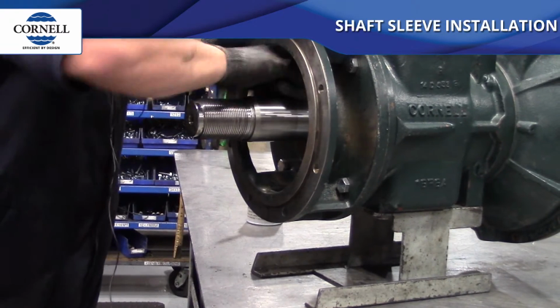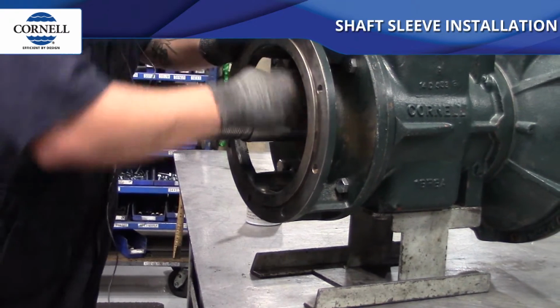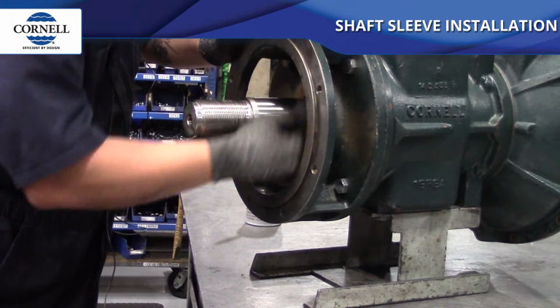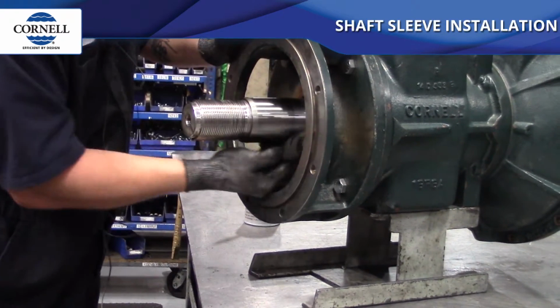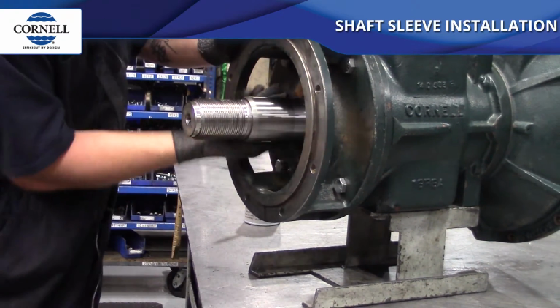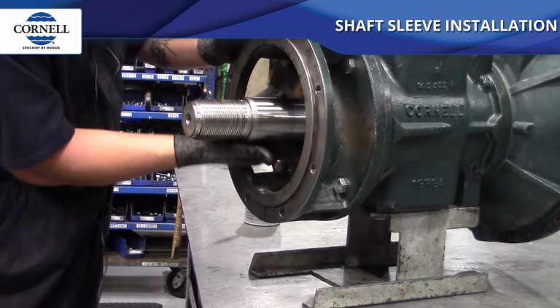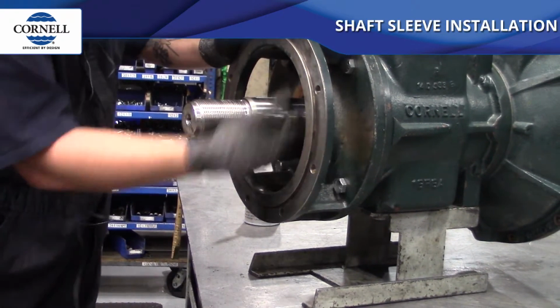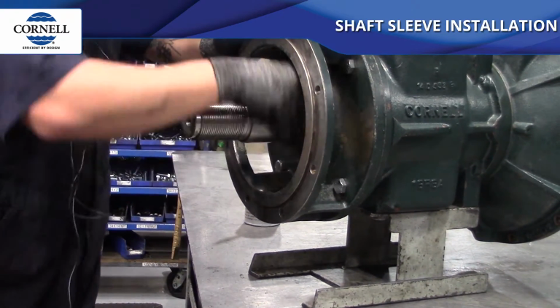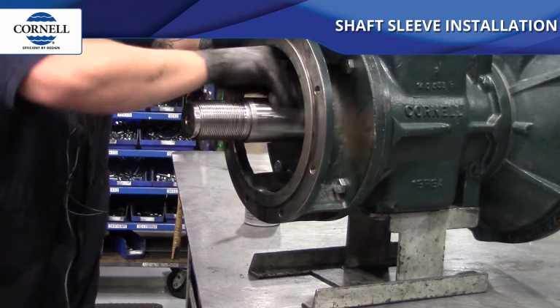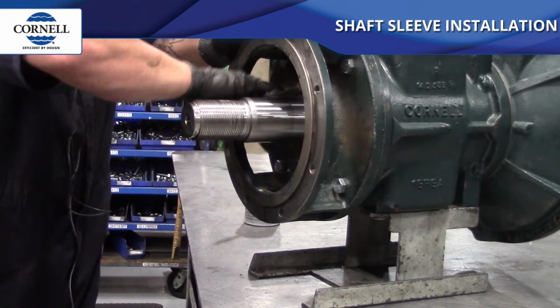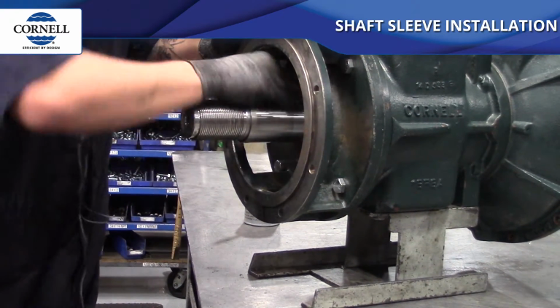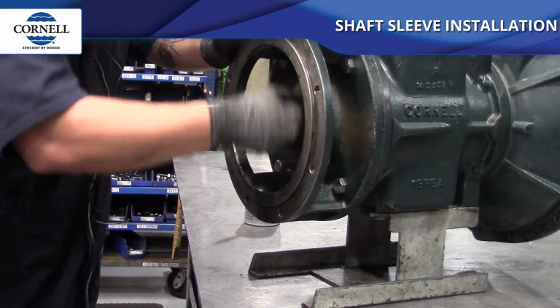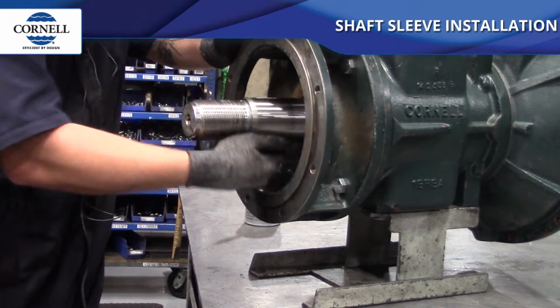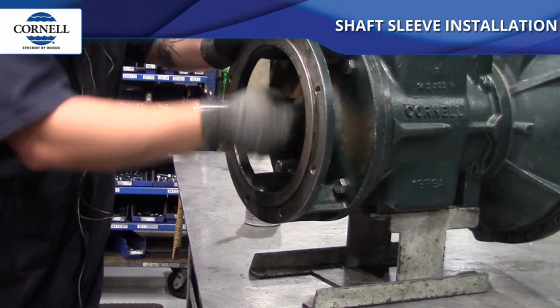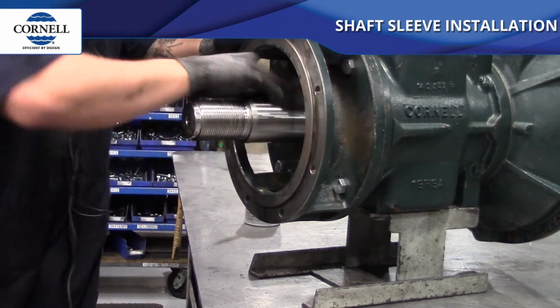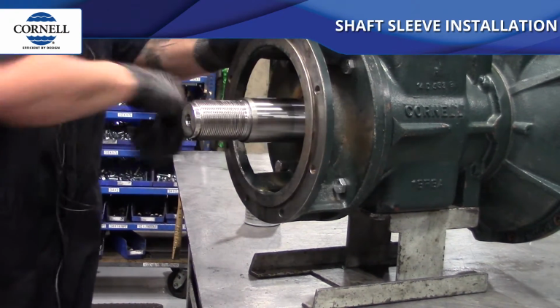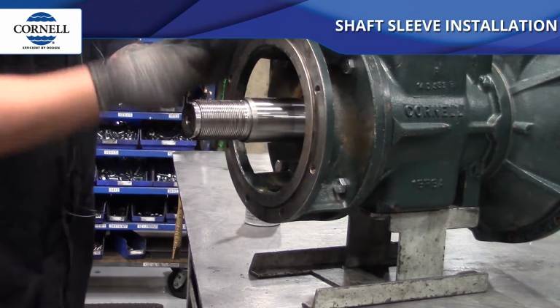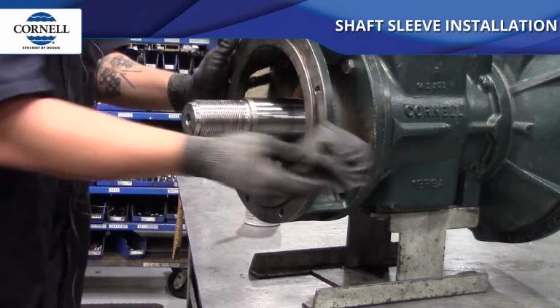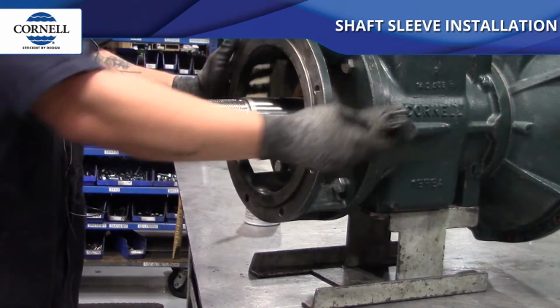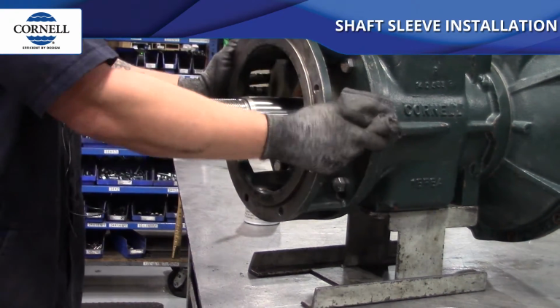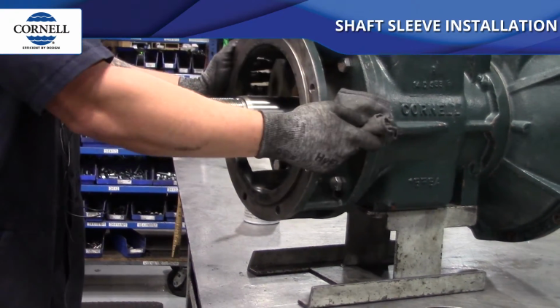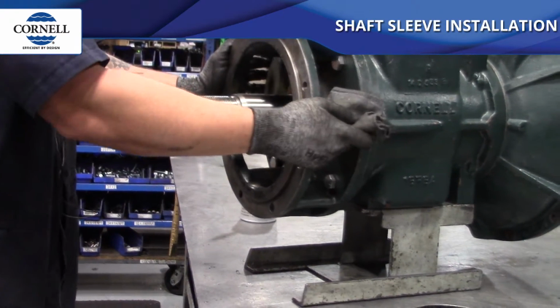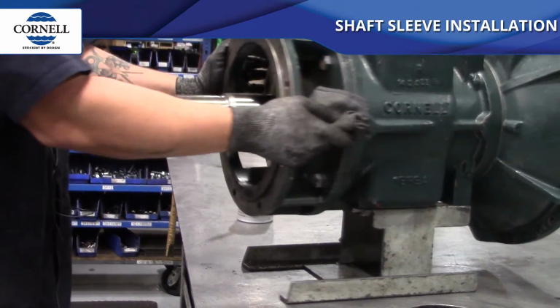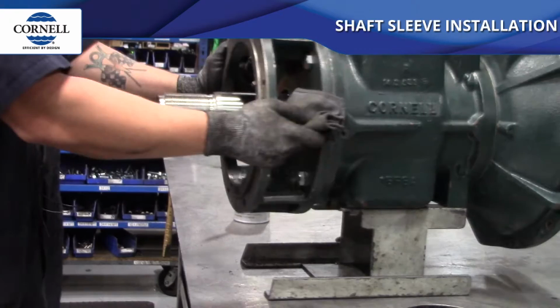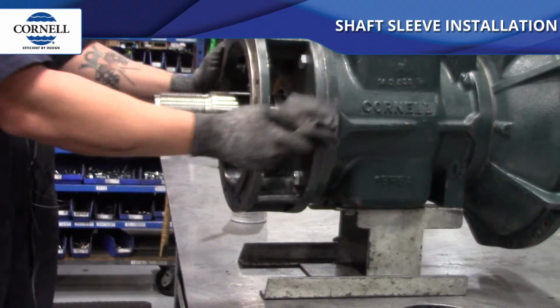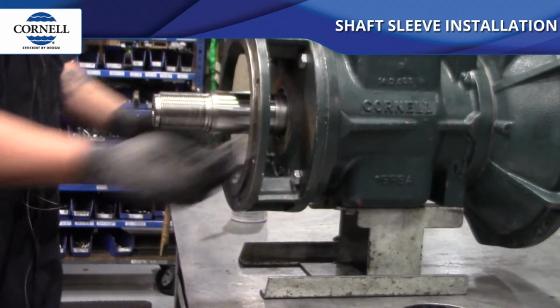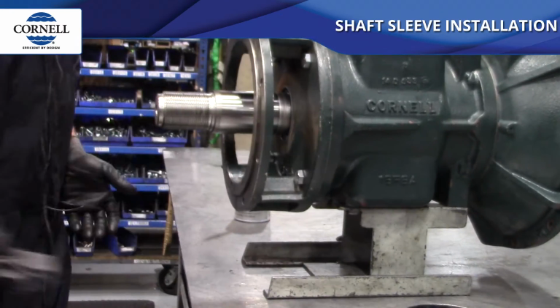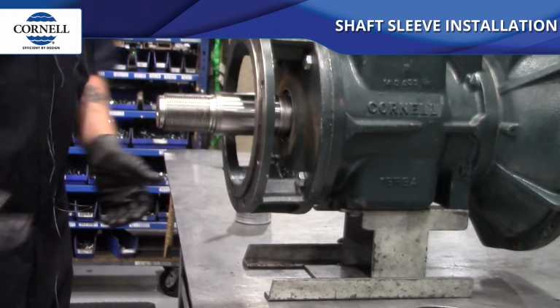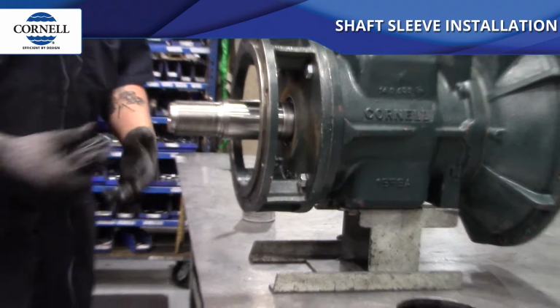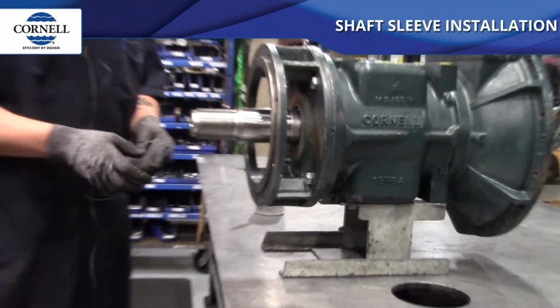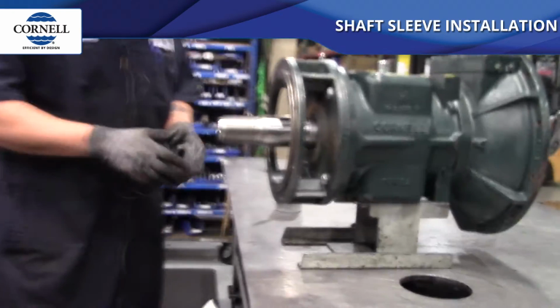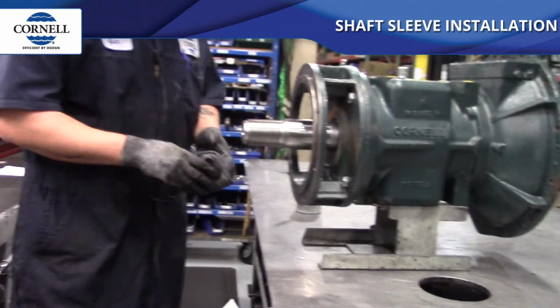Wipe off any excess anti-seize that may have been pushed back between the shoulder and the sleeve, then let it cool down and continue with your pump building process.